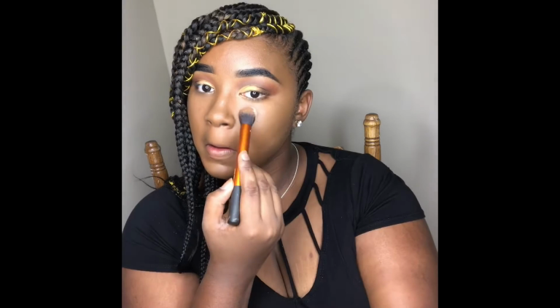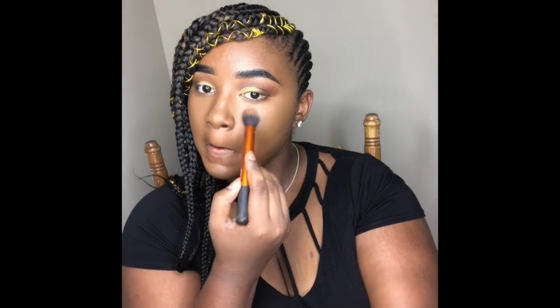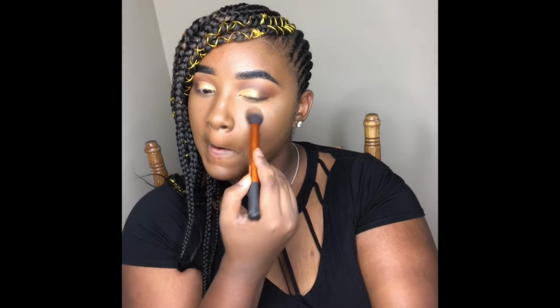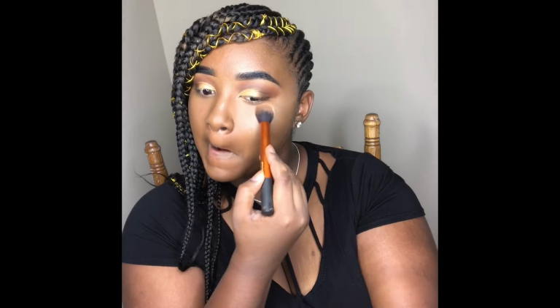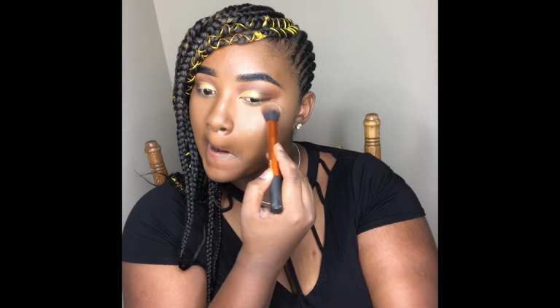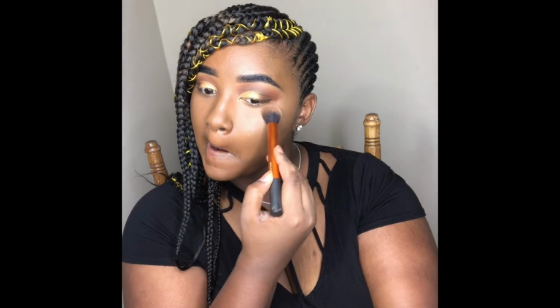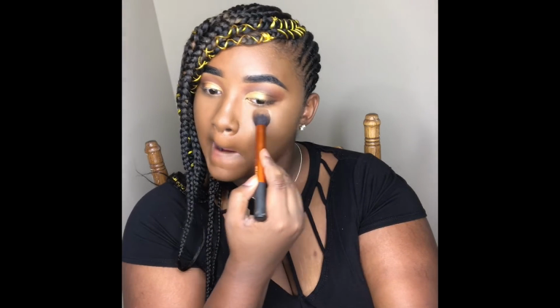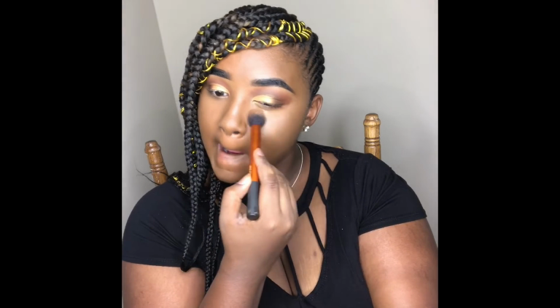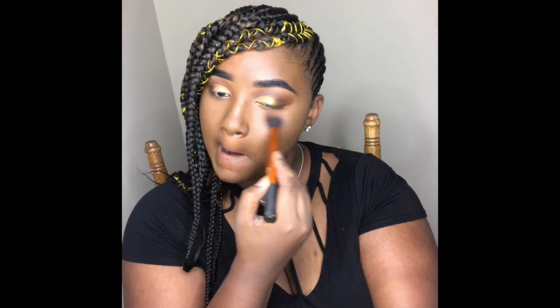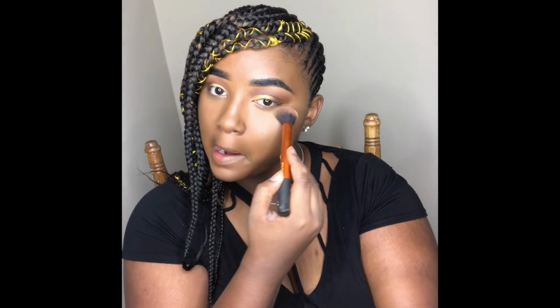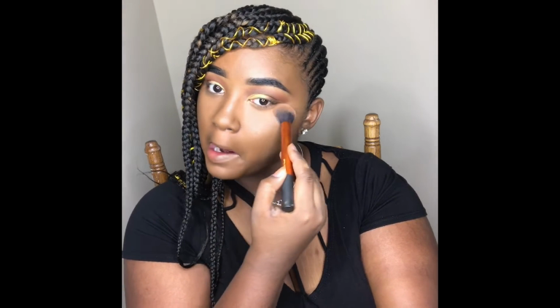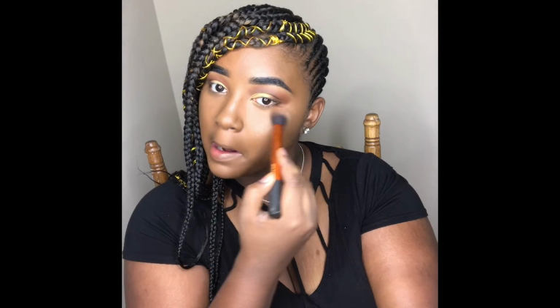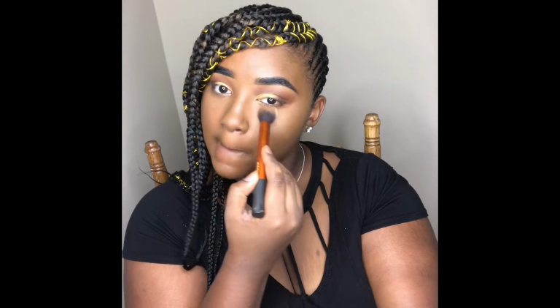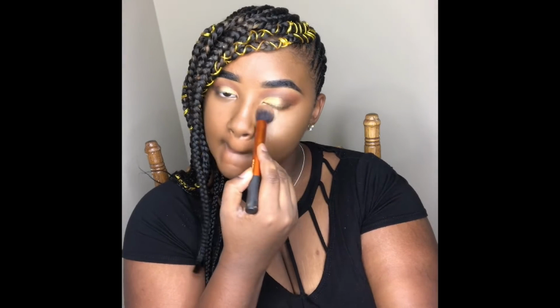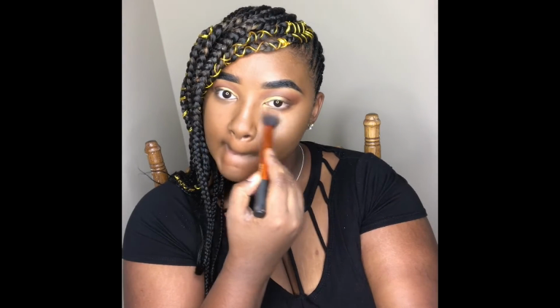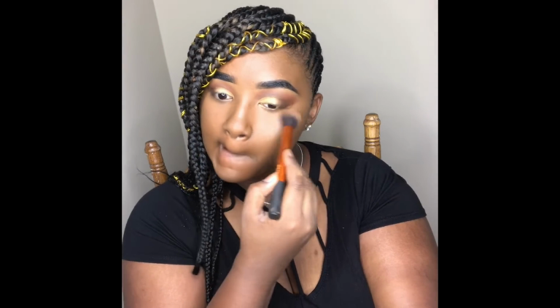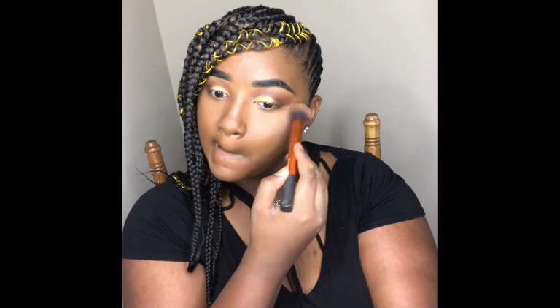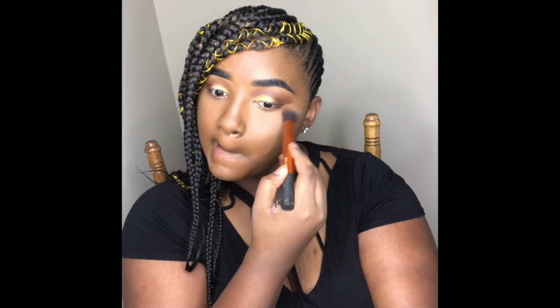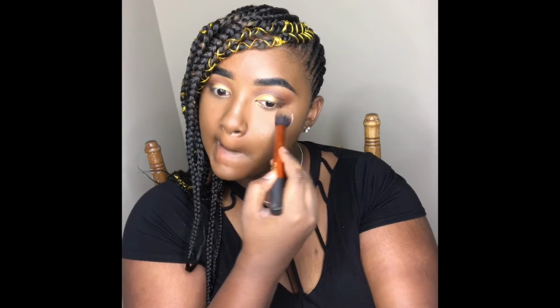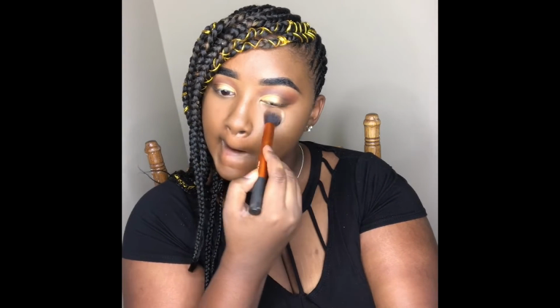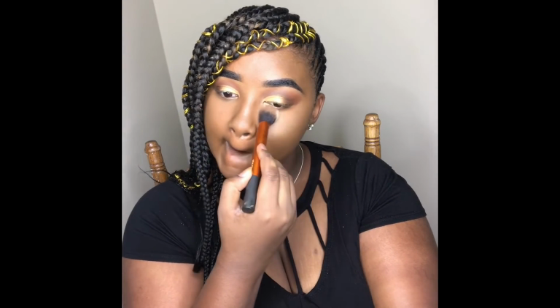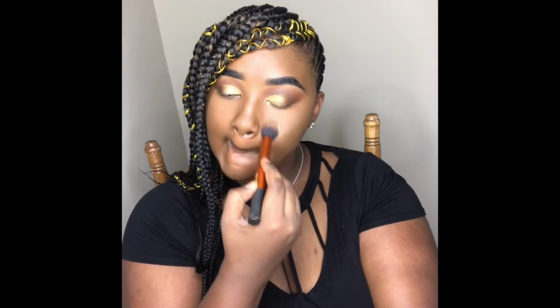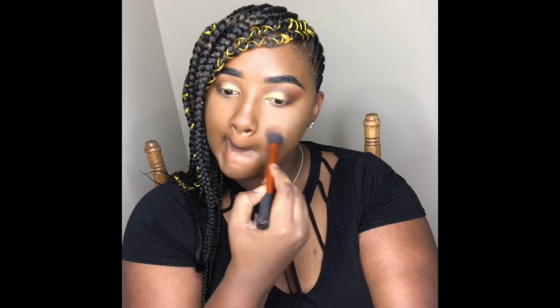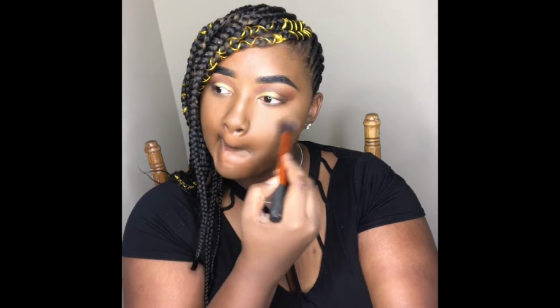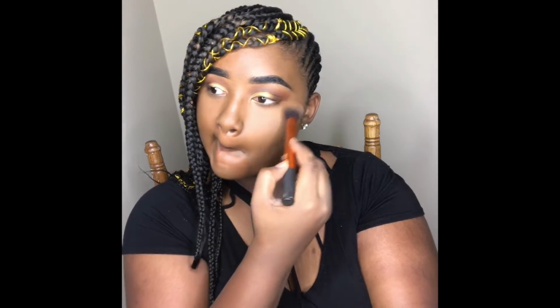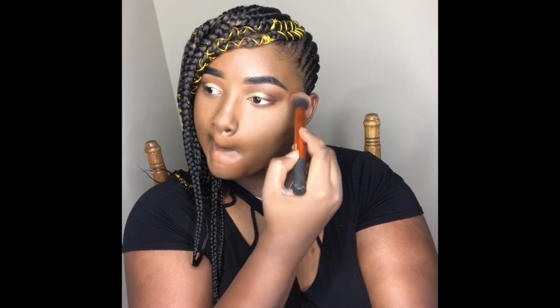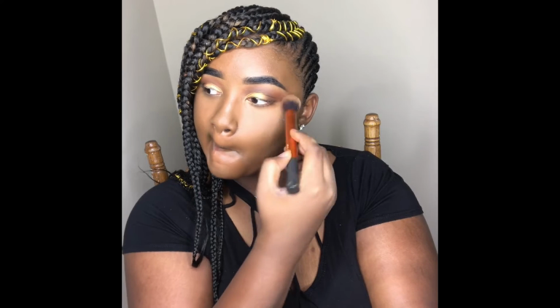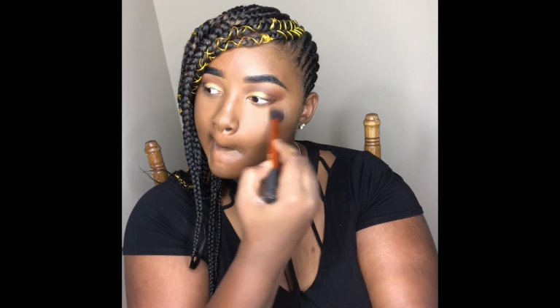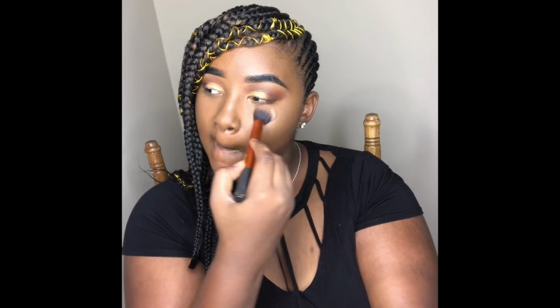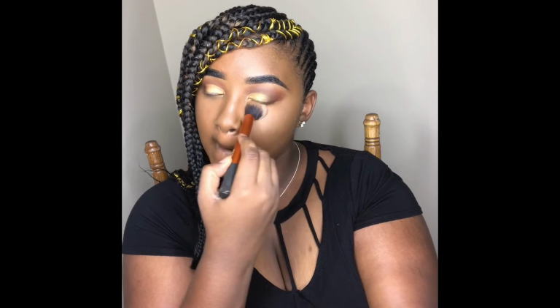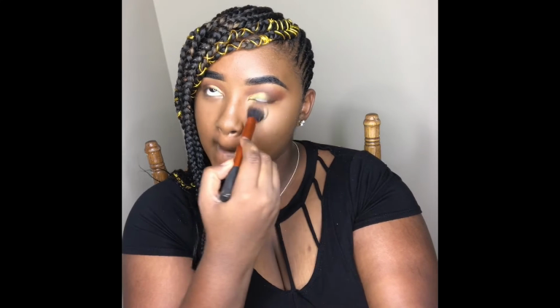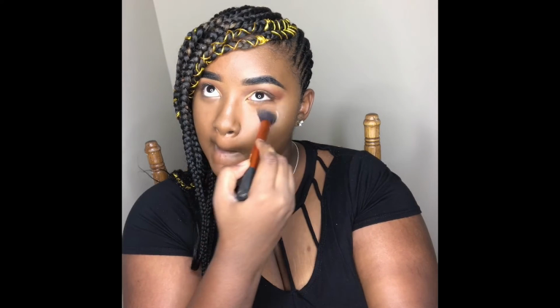Sorry guys, I forgot to show the product in a clip, but I ended up using the Makeup Revolution Loose Setting Powder in the shade Banana.